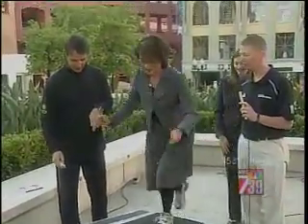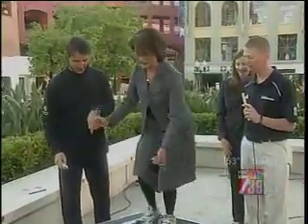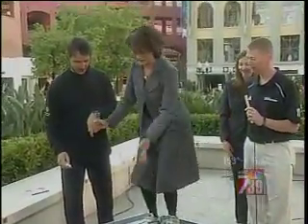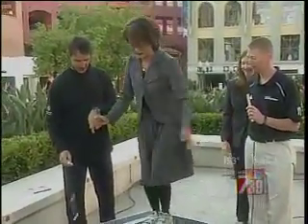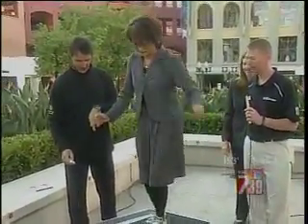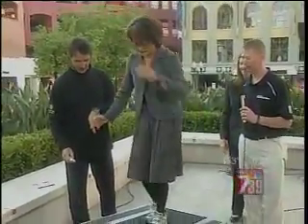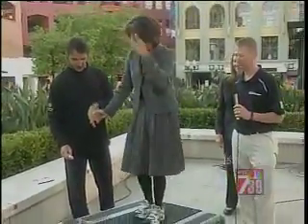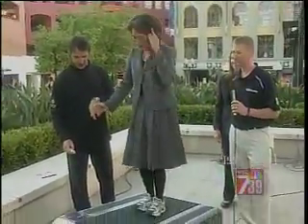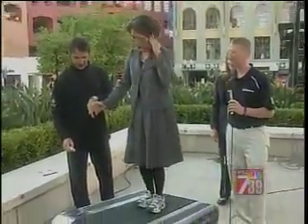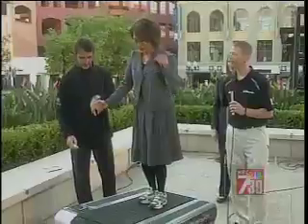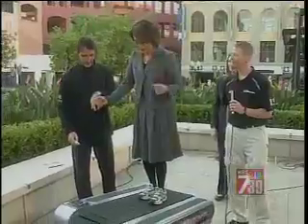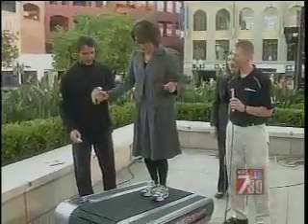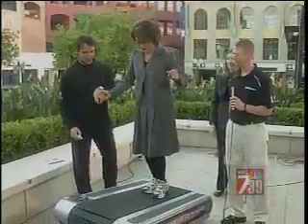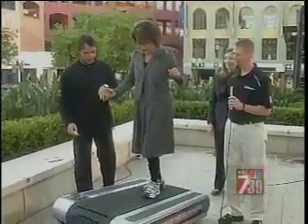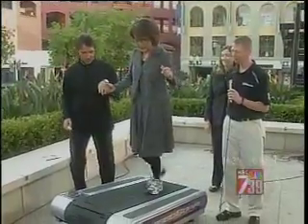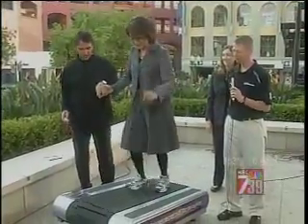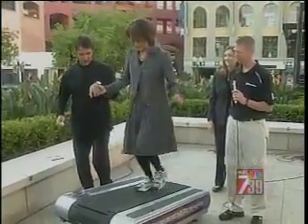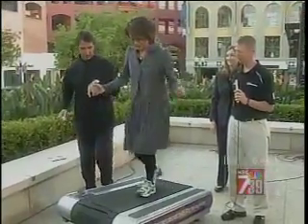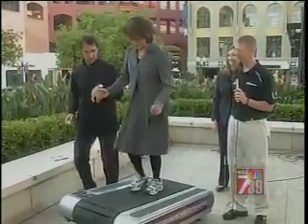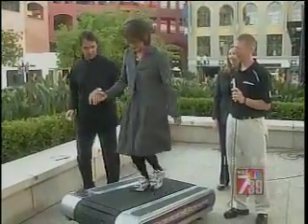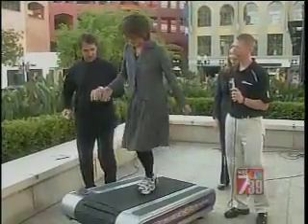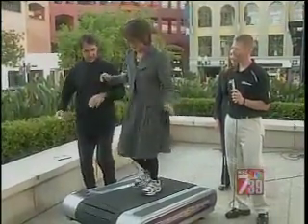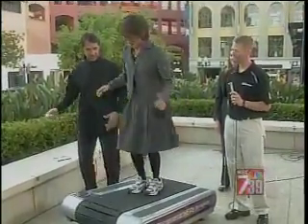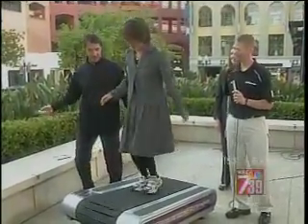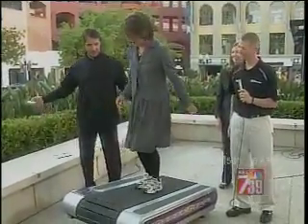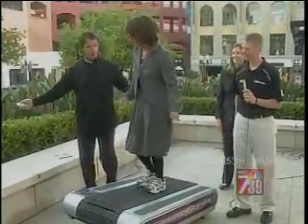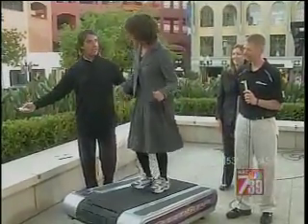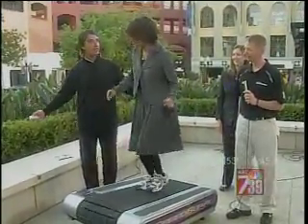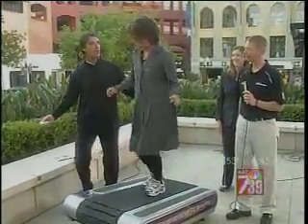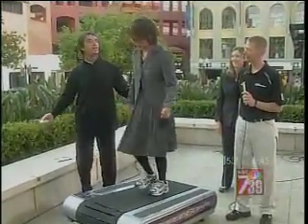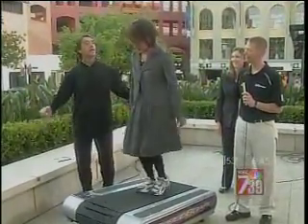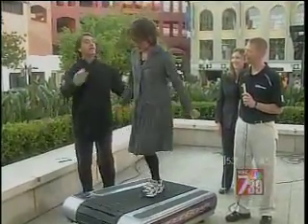Jump, jump! There you go. Just hold on — hold on with your feet. Let's see. You have to jump like this.